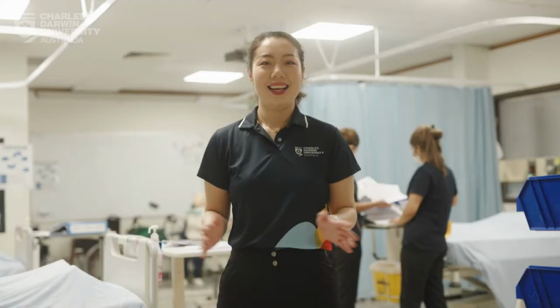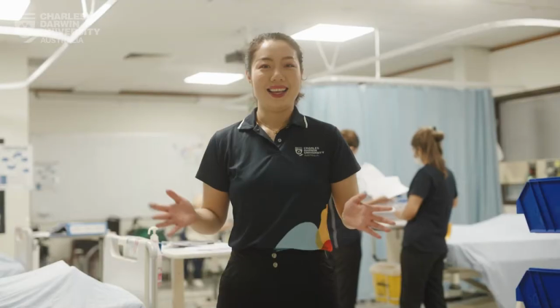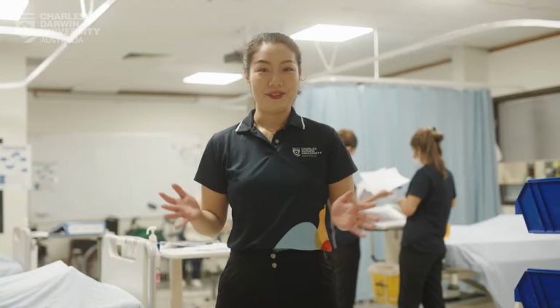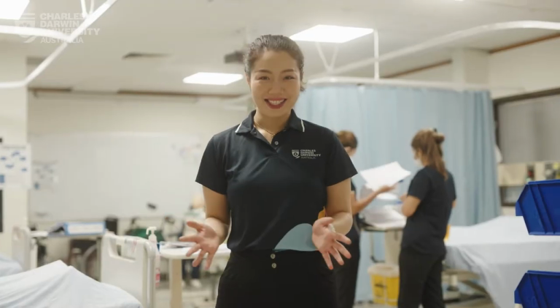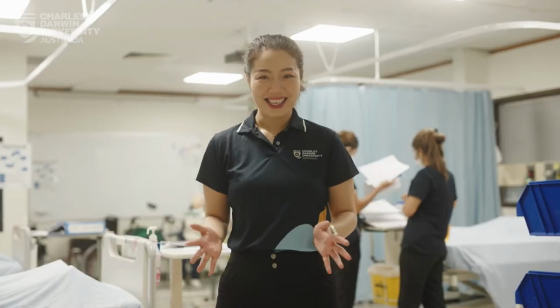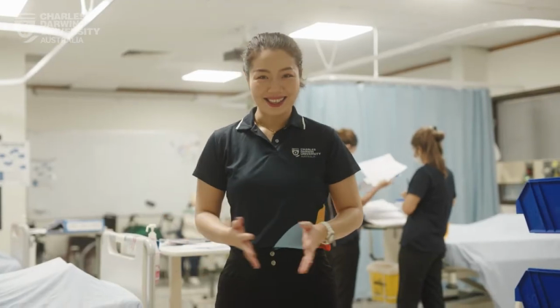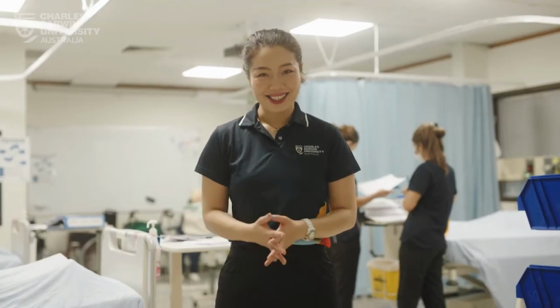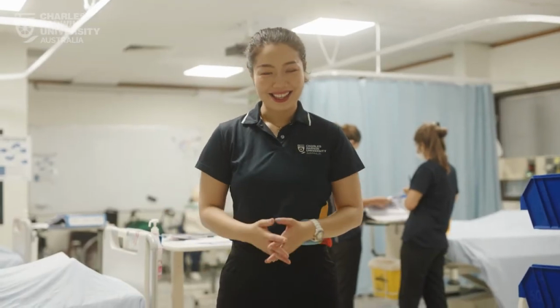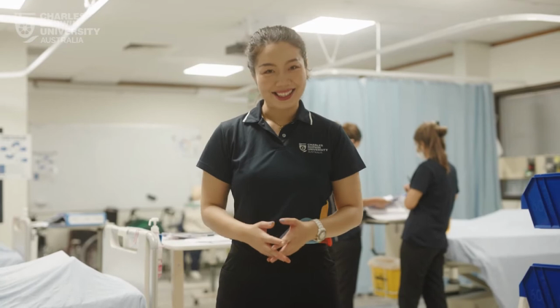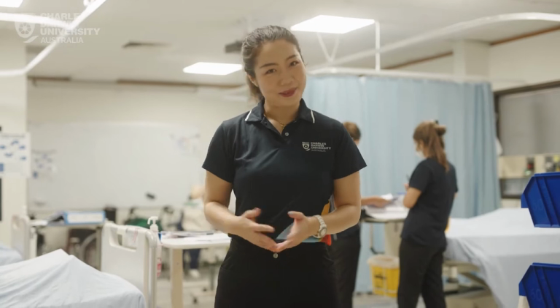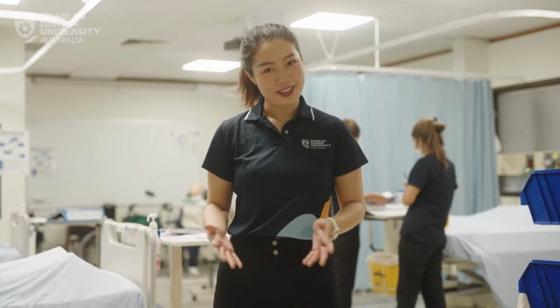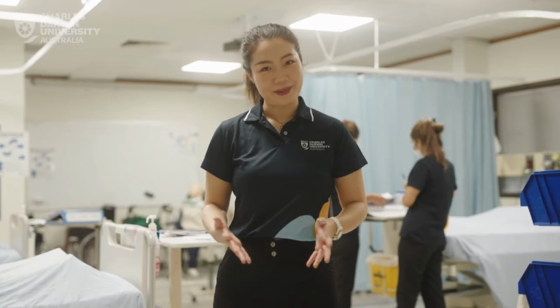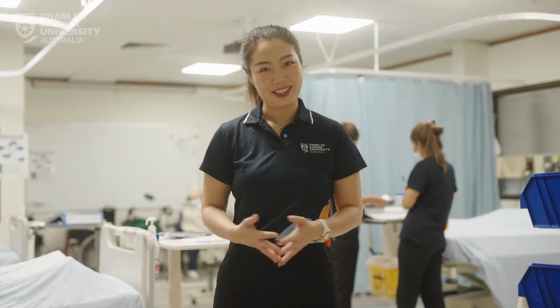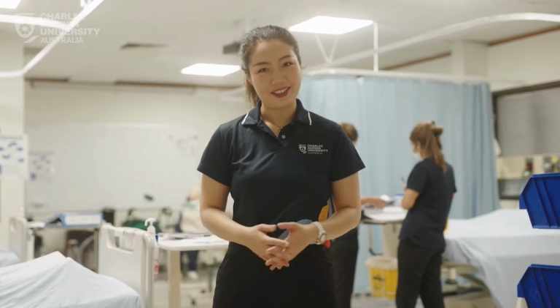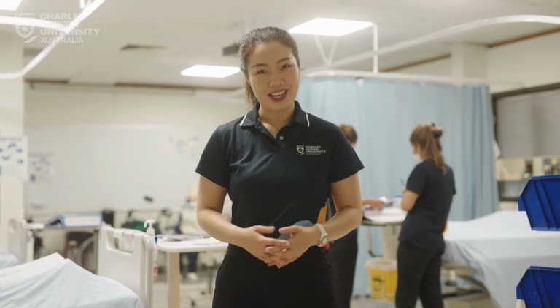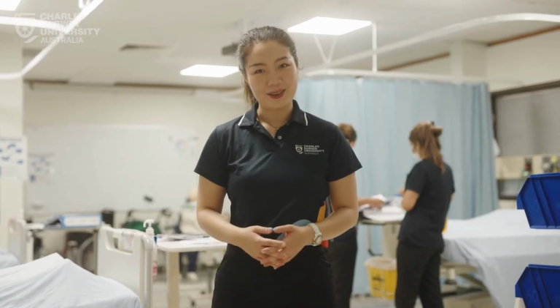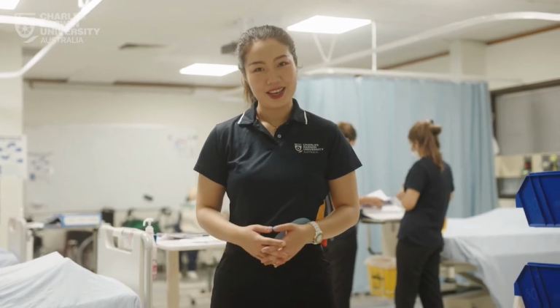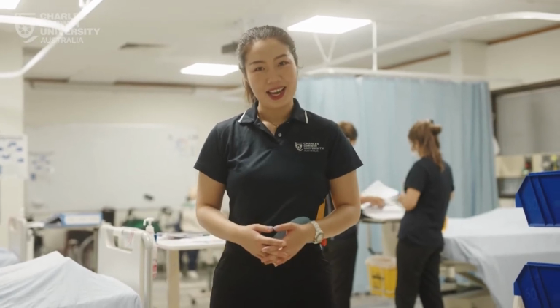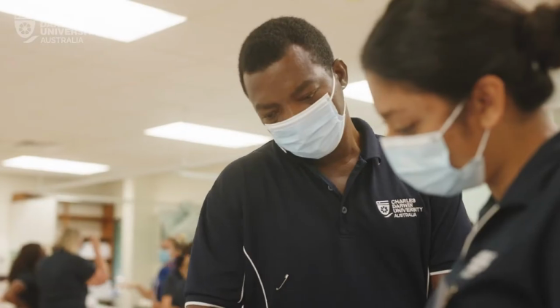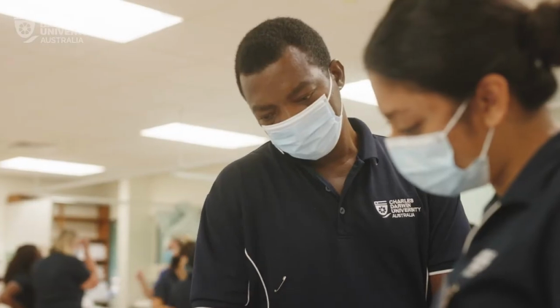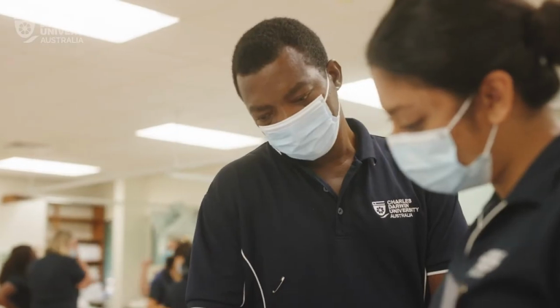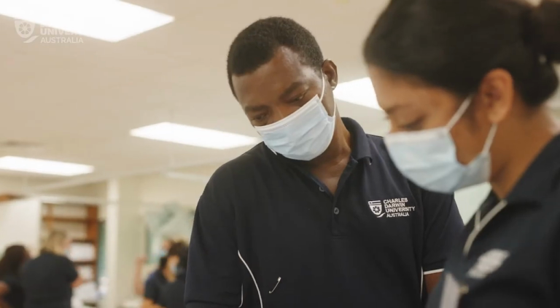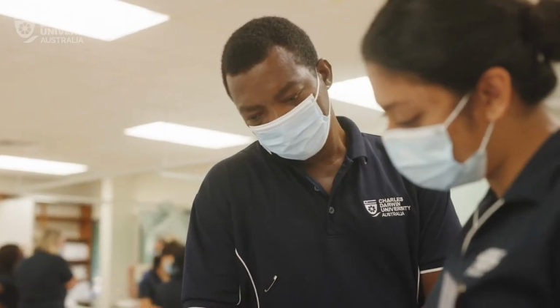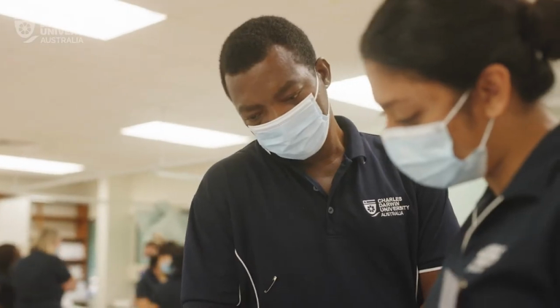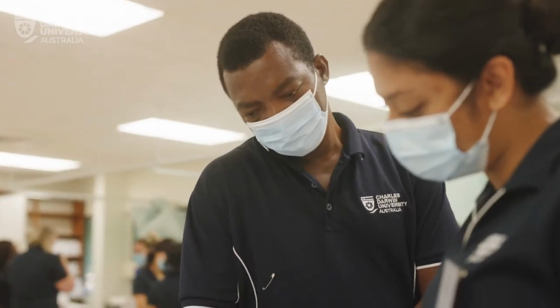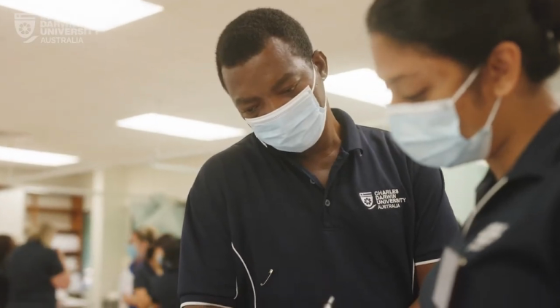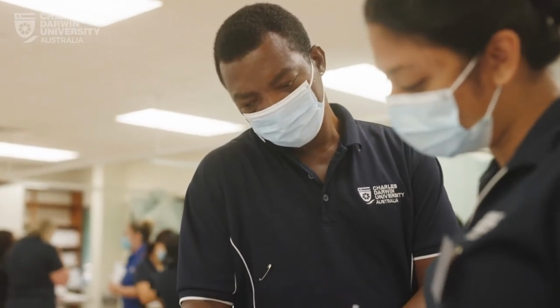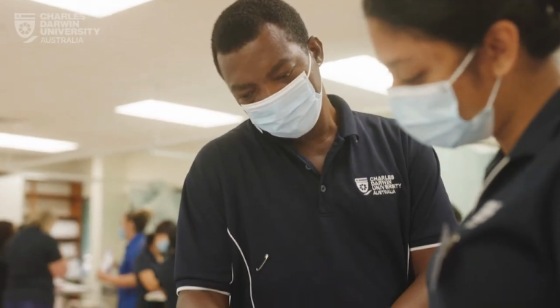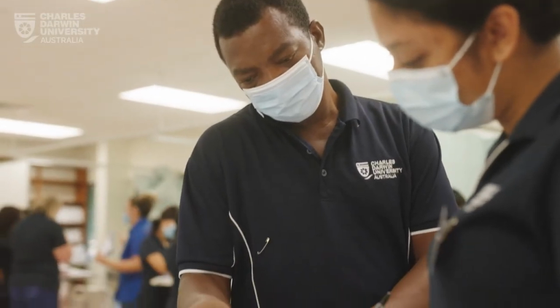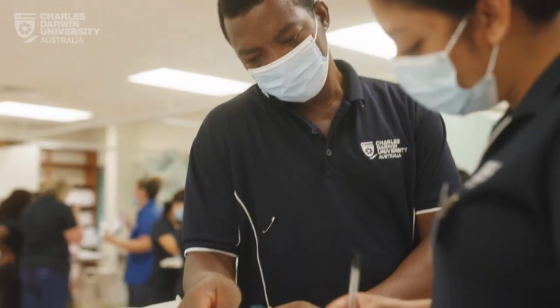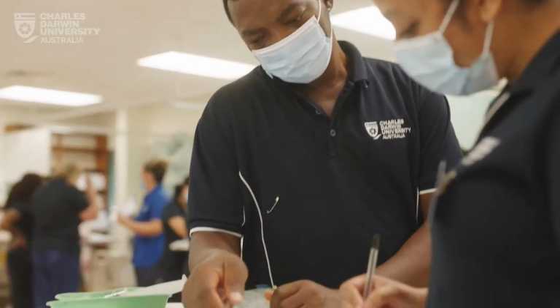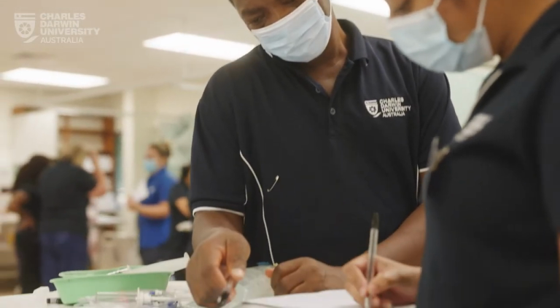If you study Nursing, this is where you spend a lot of time — in Blue 5, our College of Nursing and New Ivory.